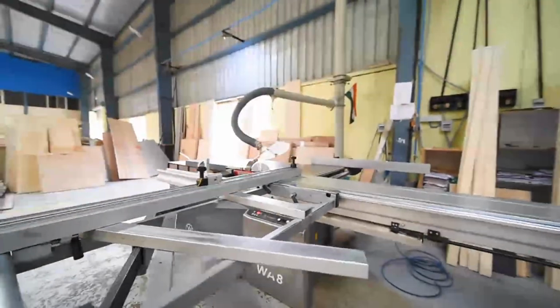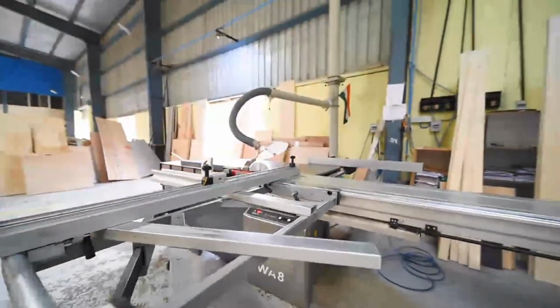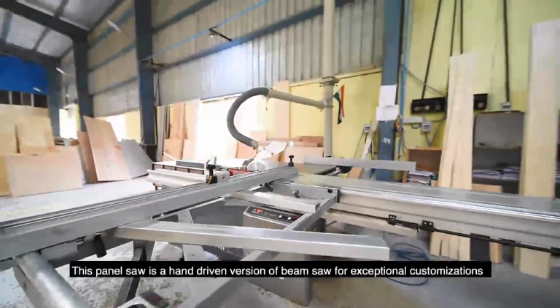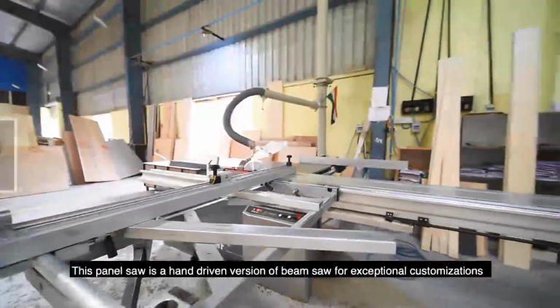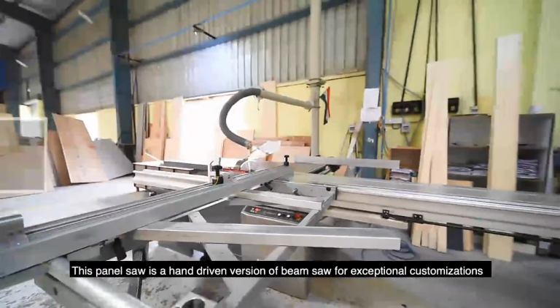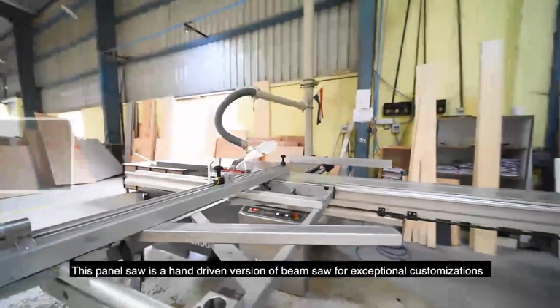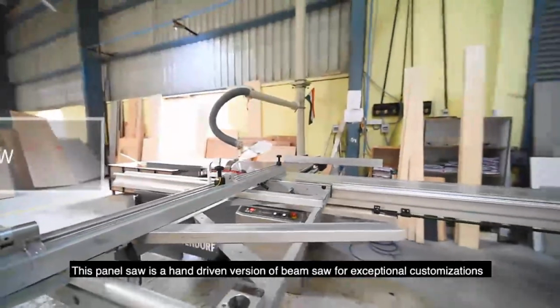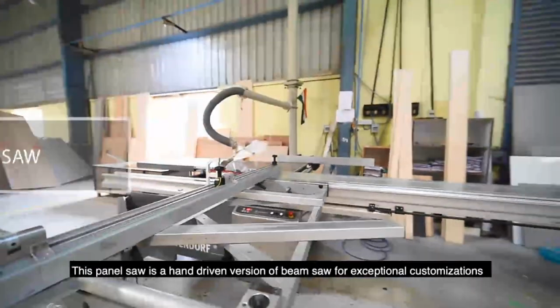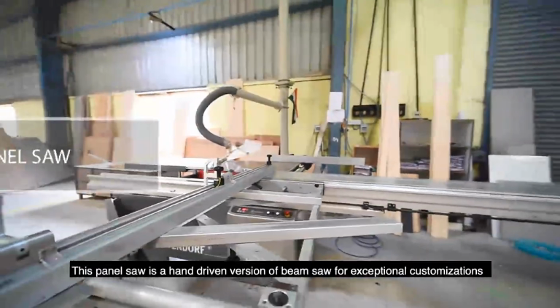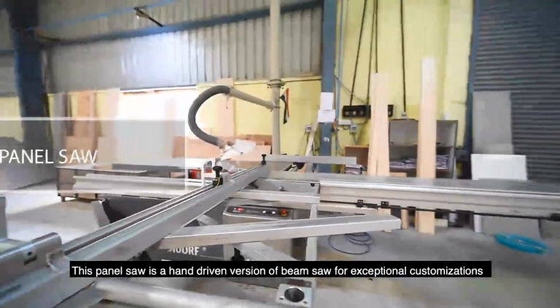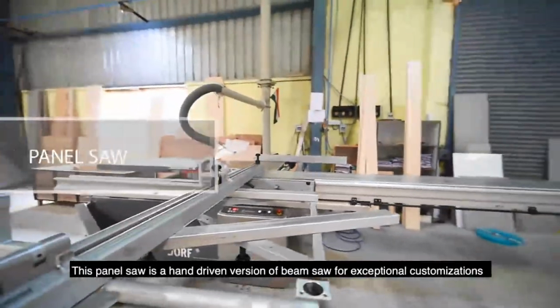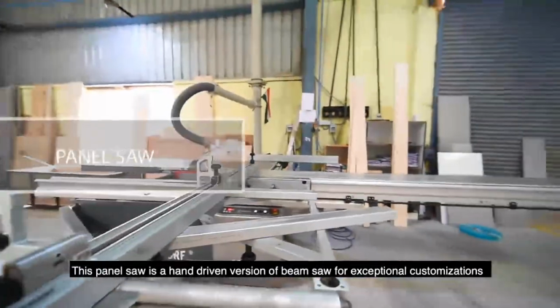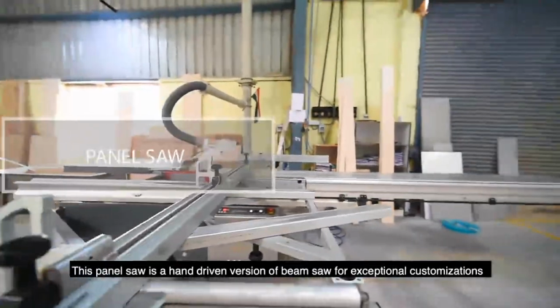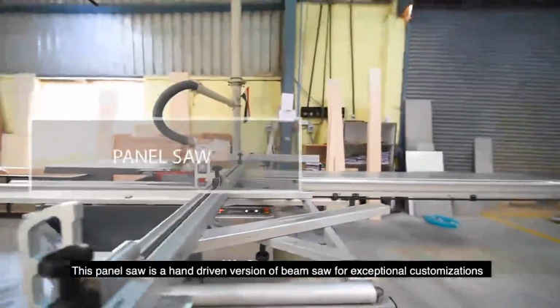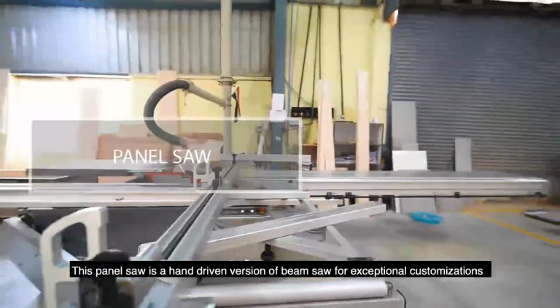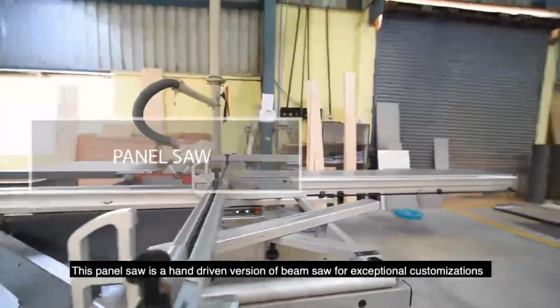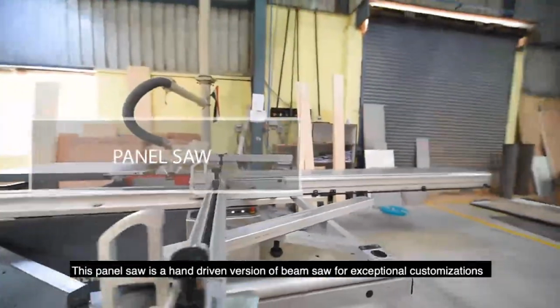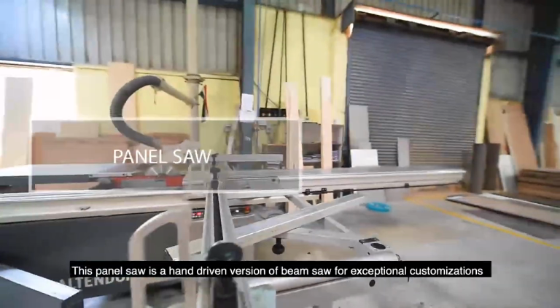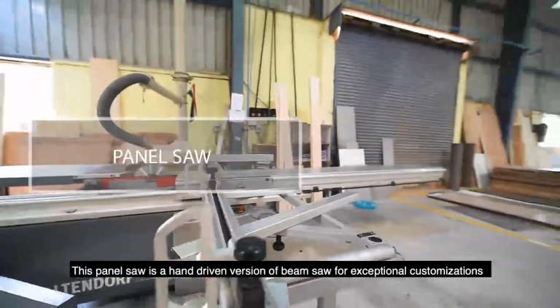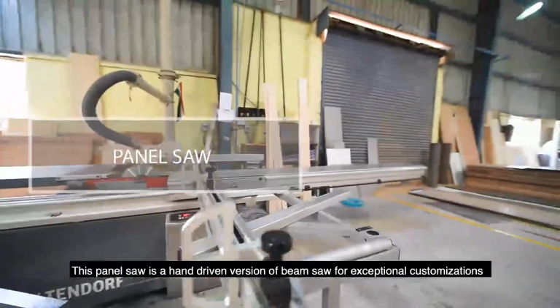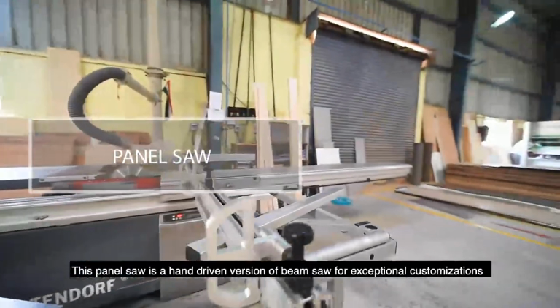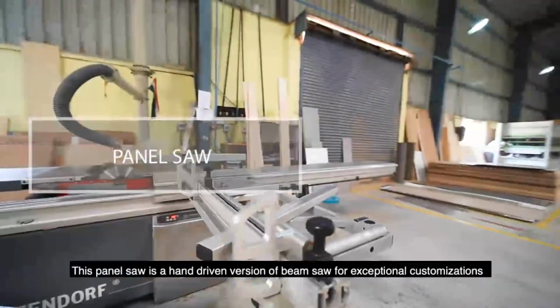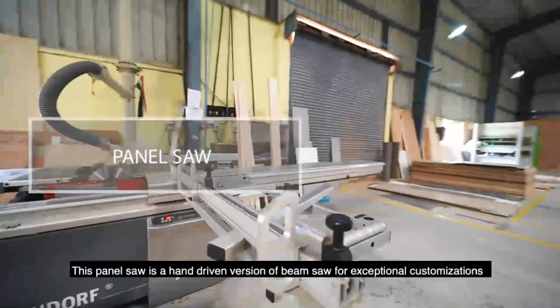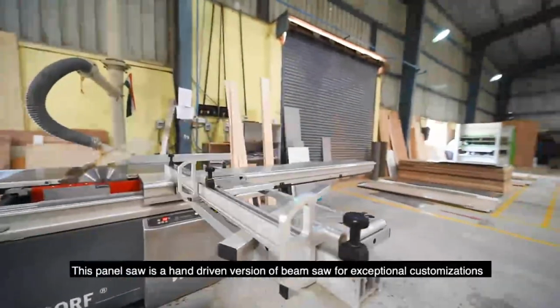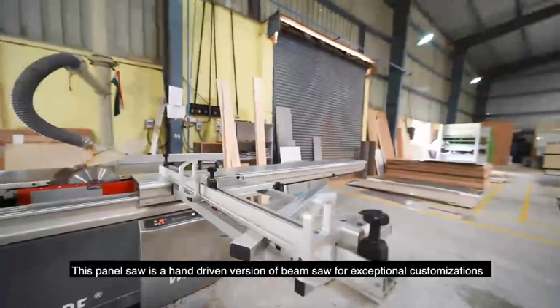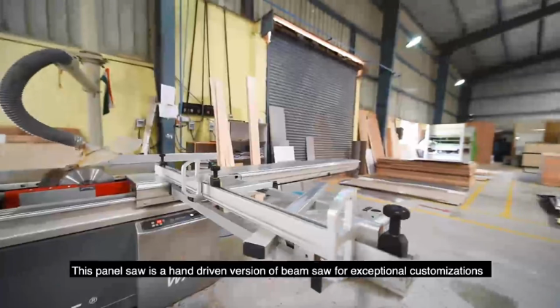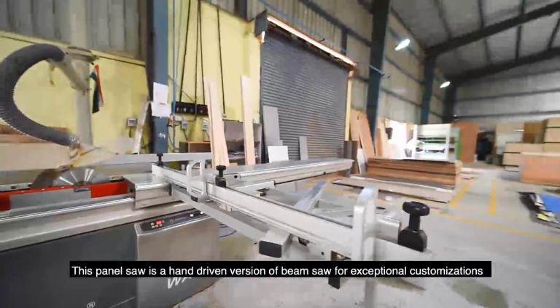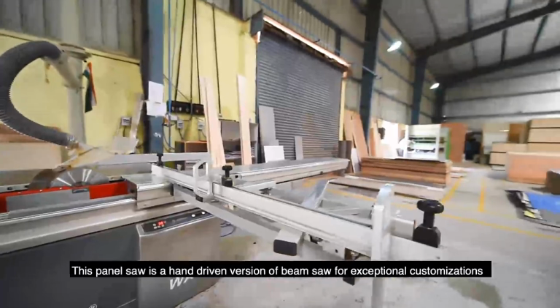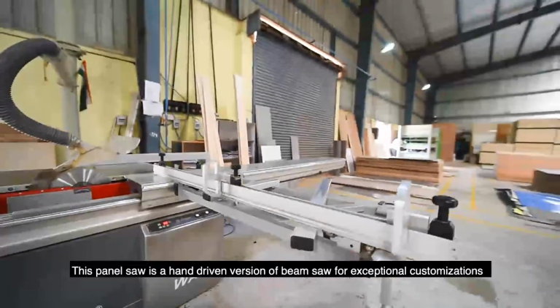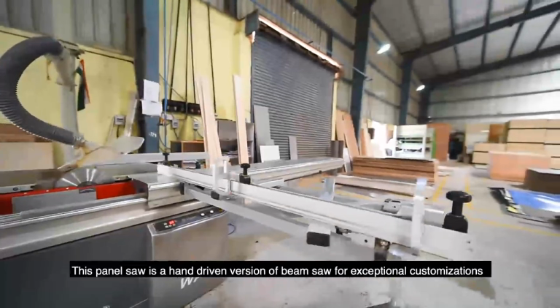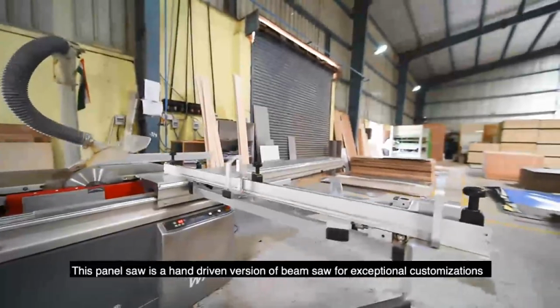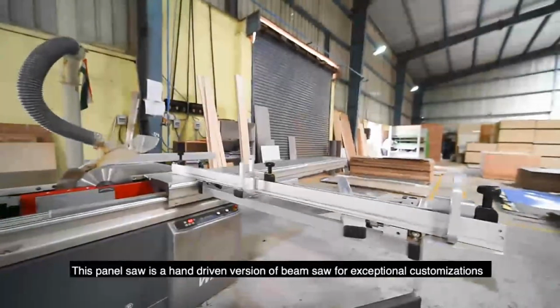This panel saw is a hand-driven version of the beam saw for exceptional customization.